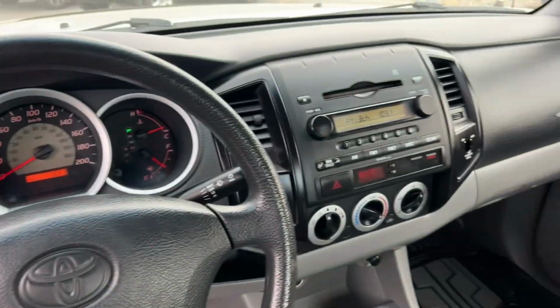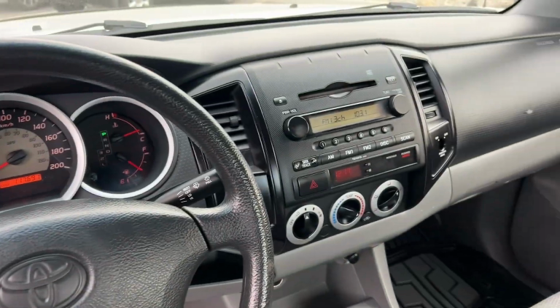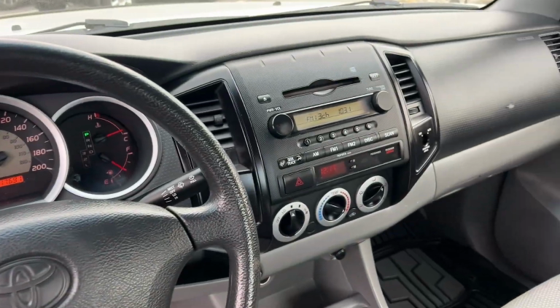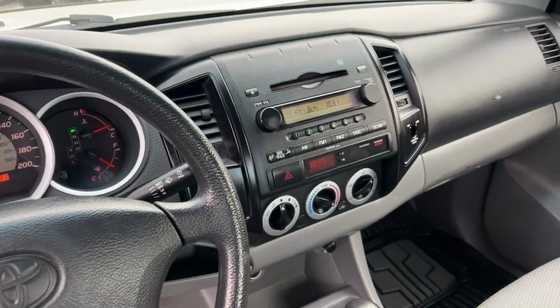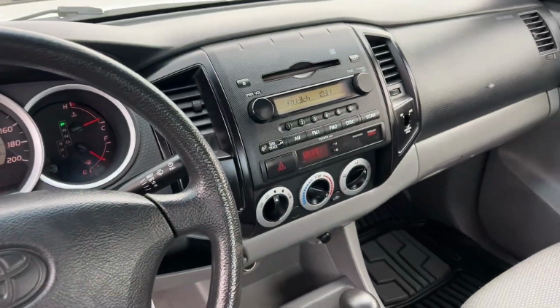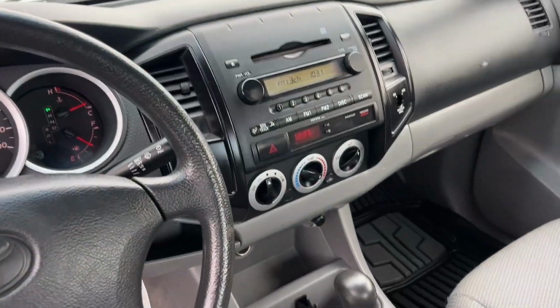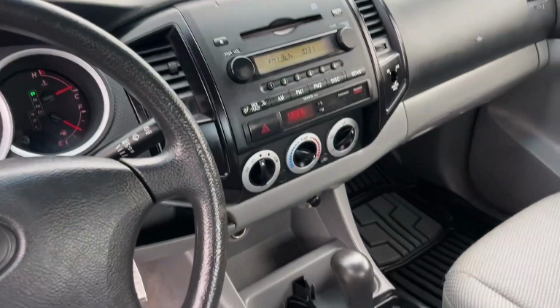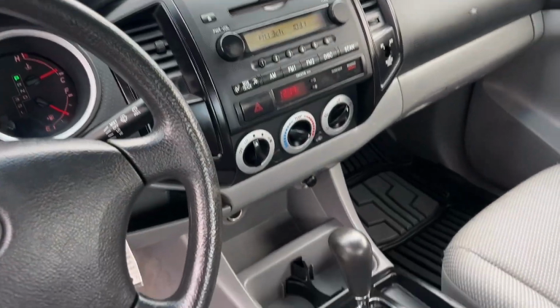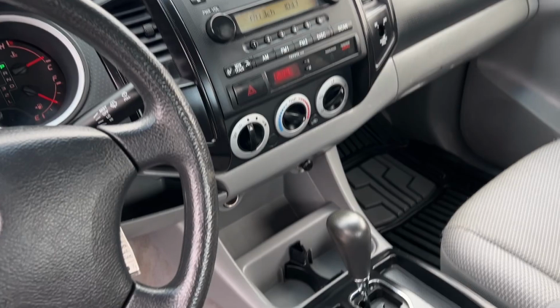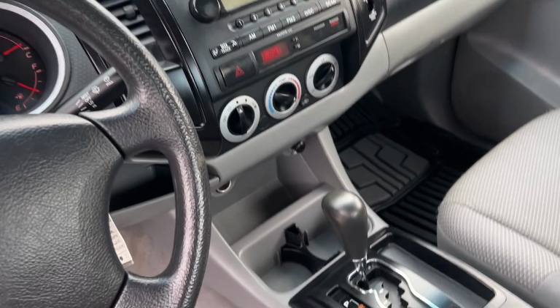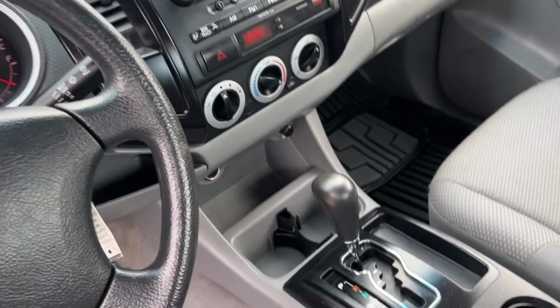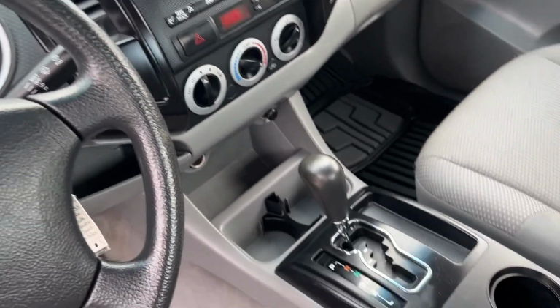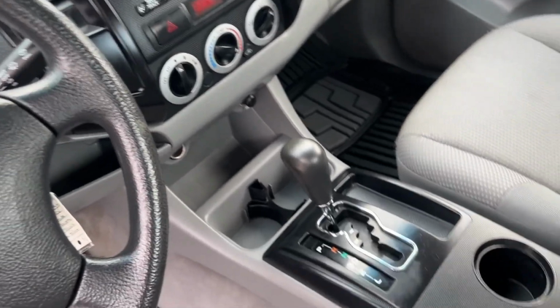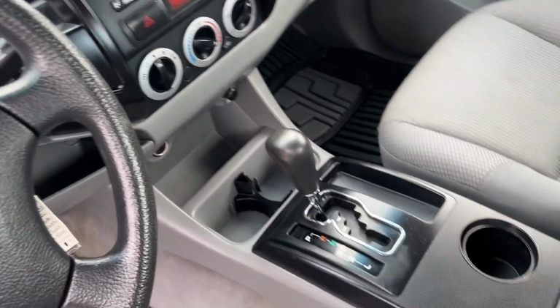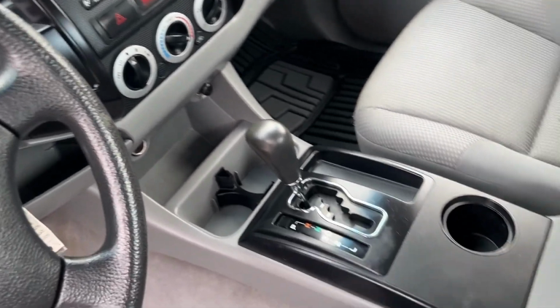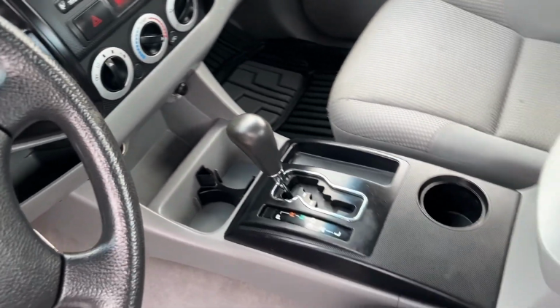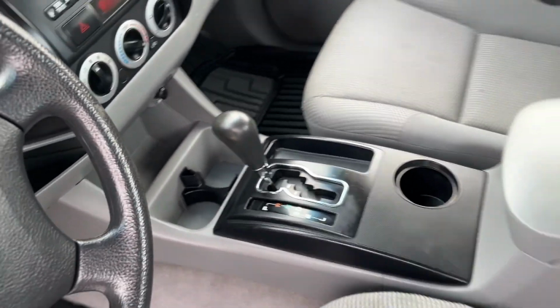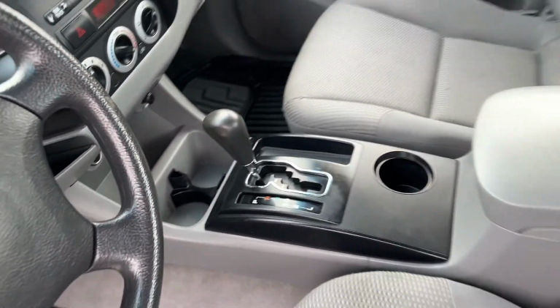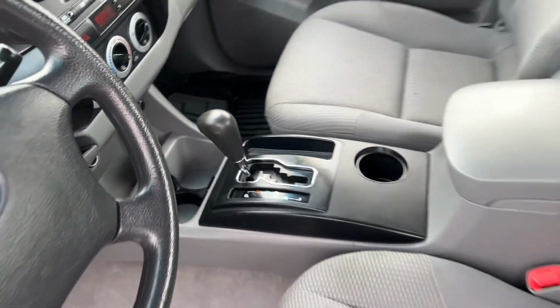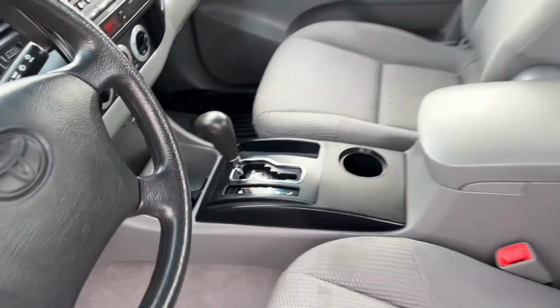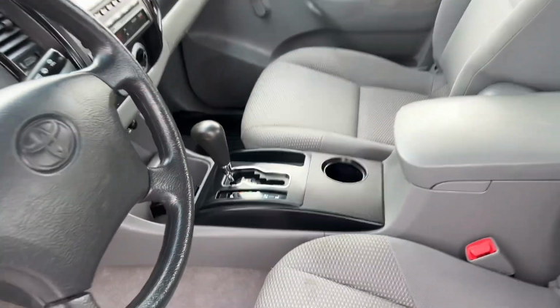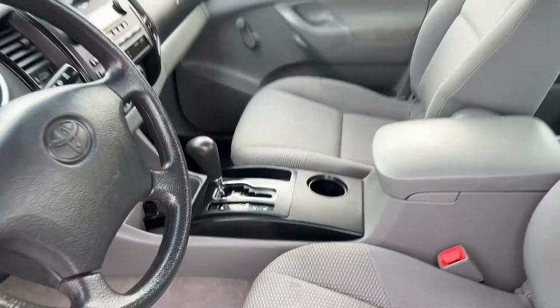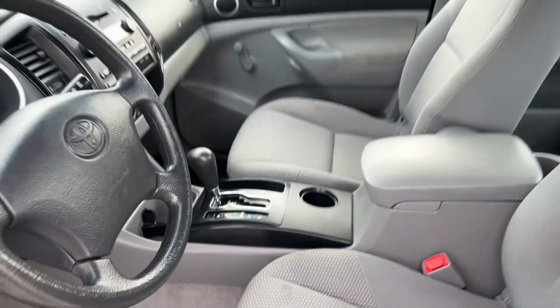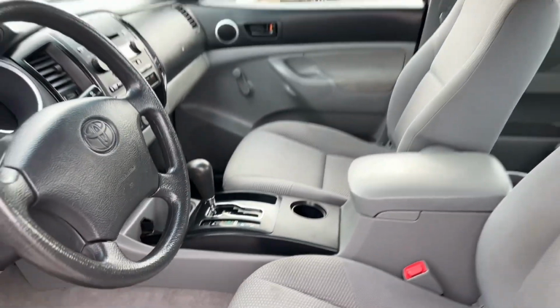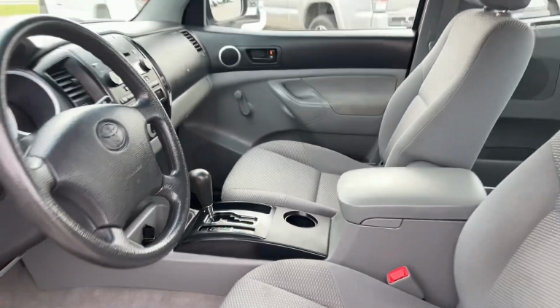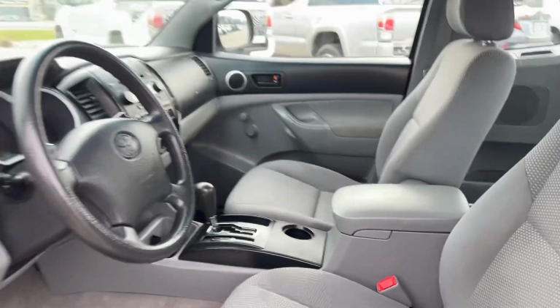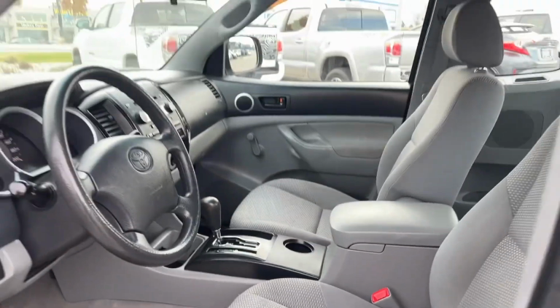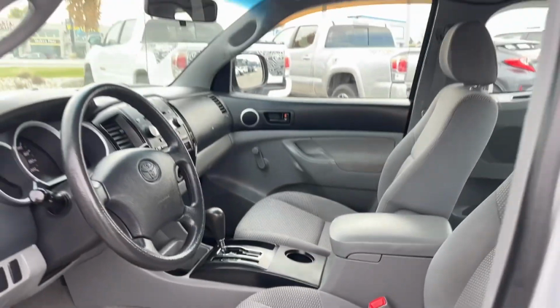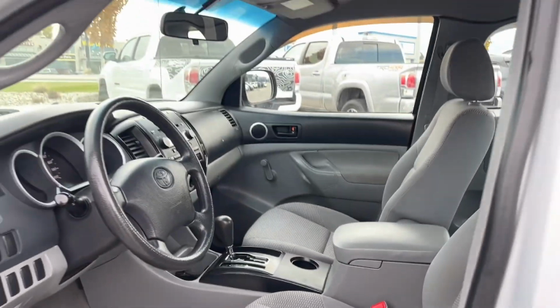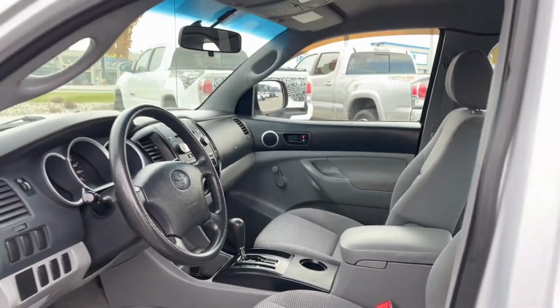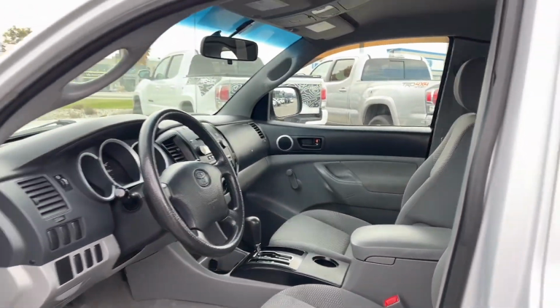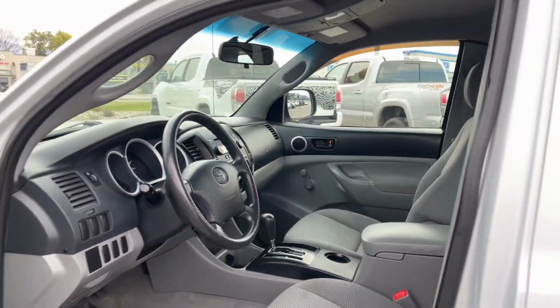Toyota certified vehicles go through a rigorous 160-point inspection for your peace of mind.